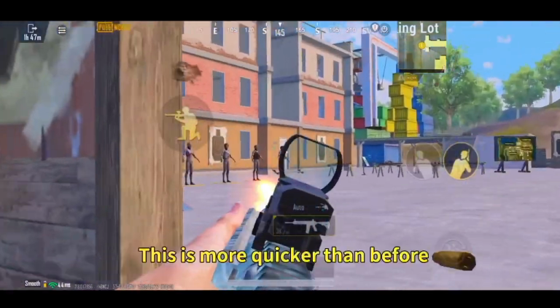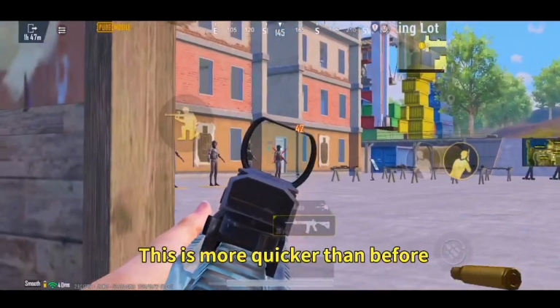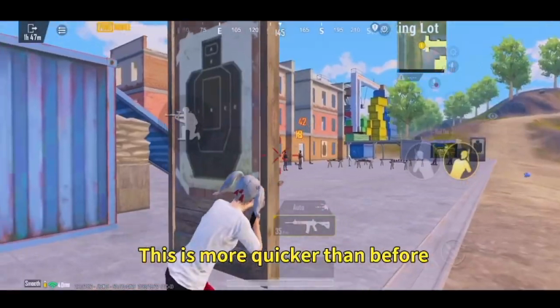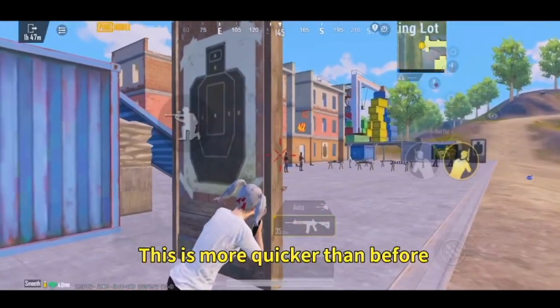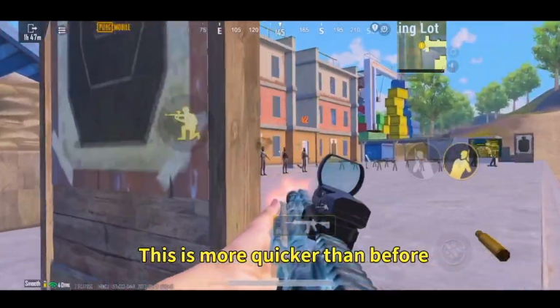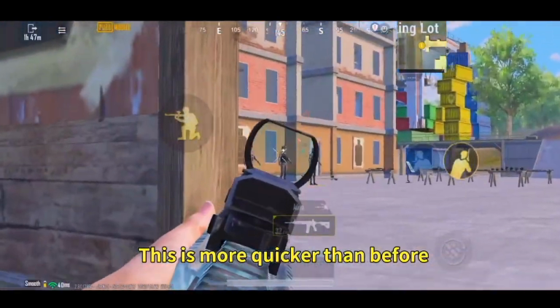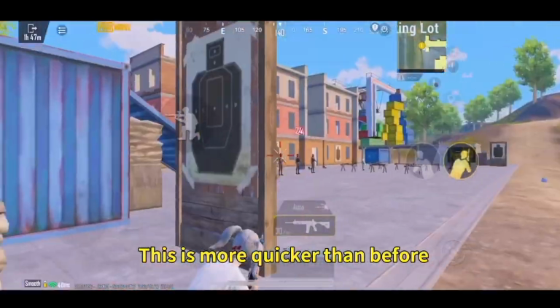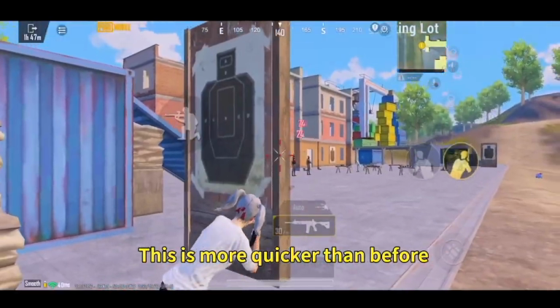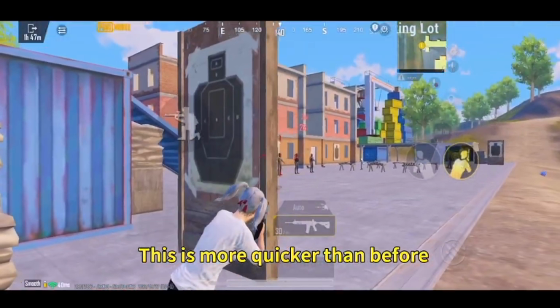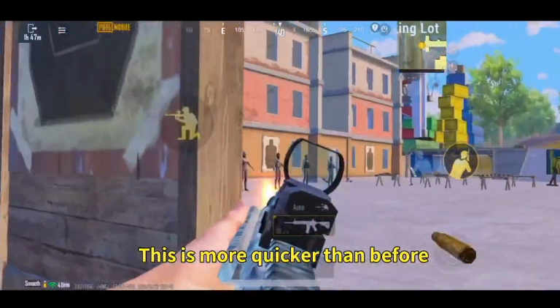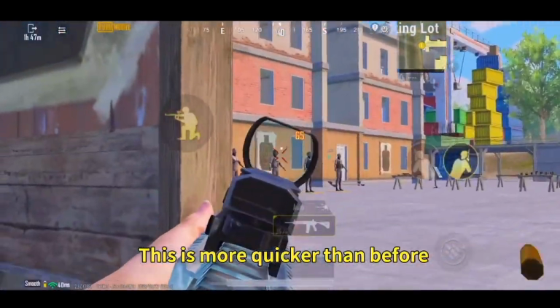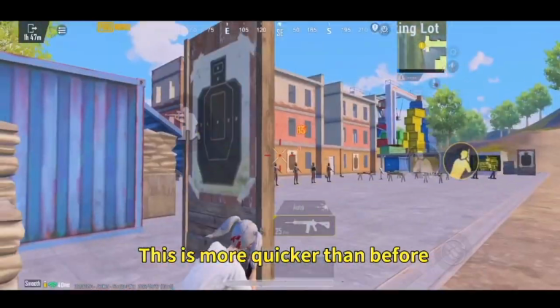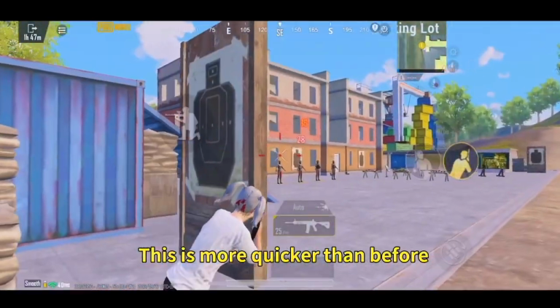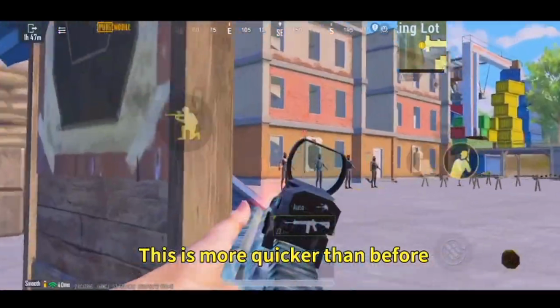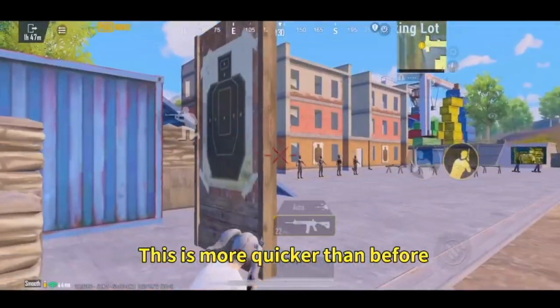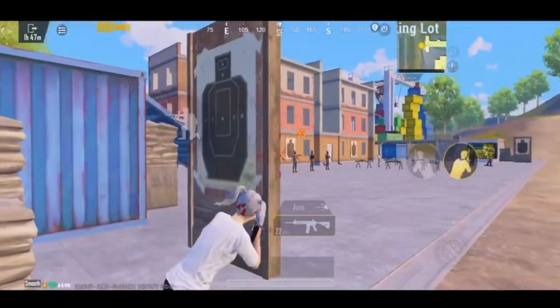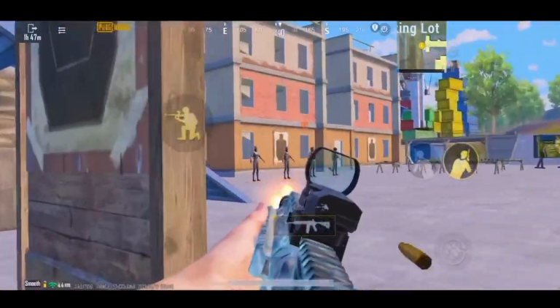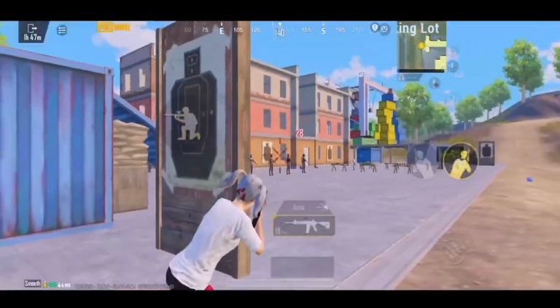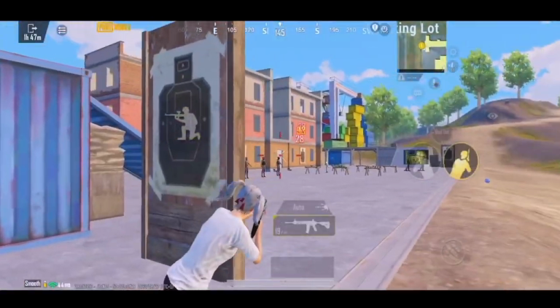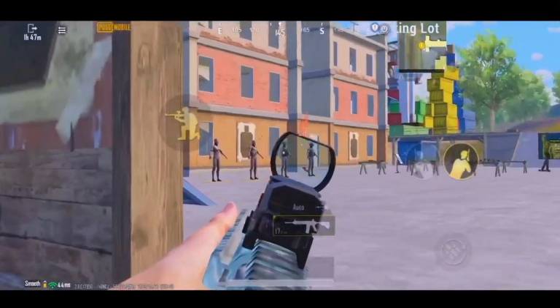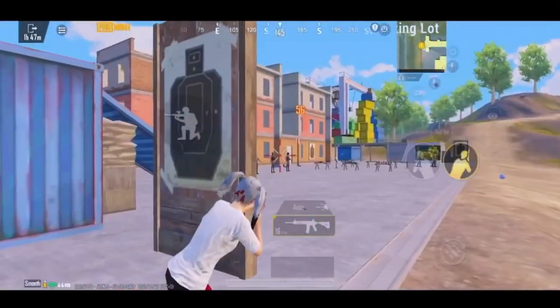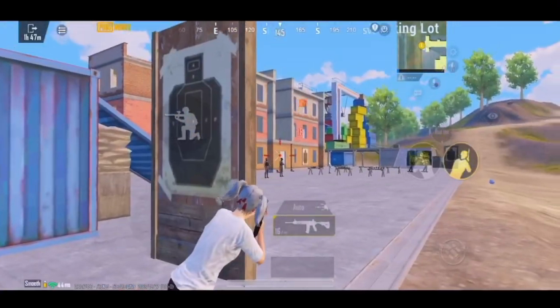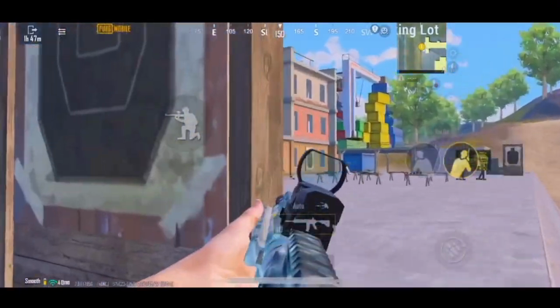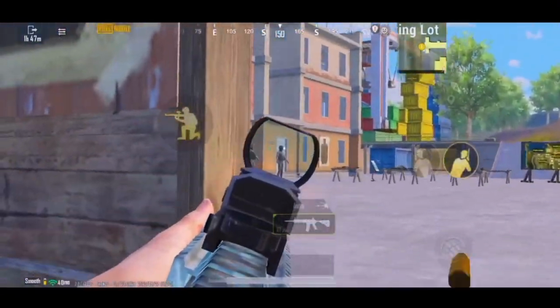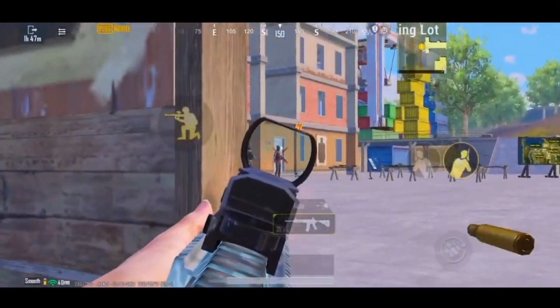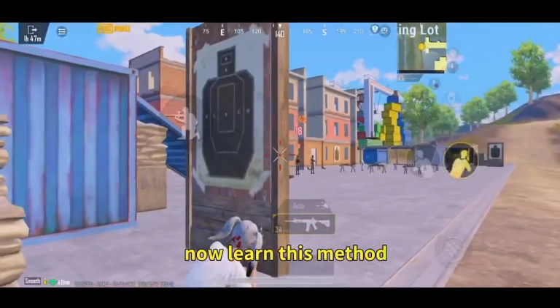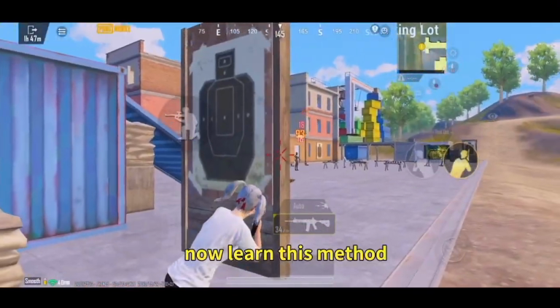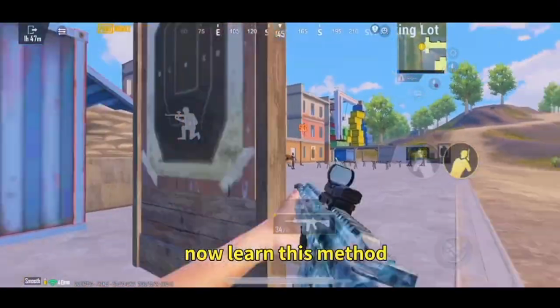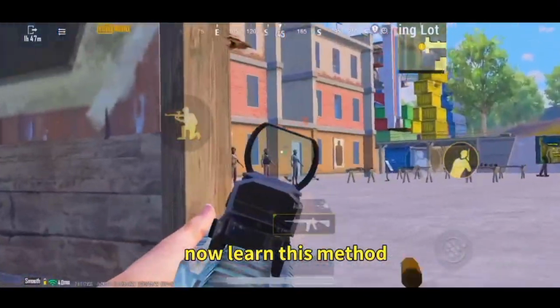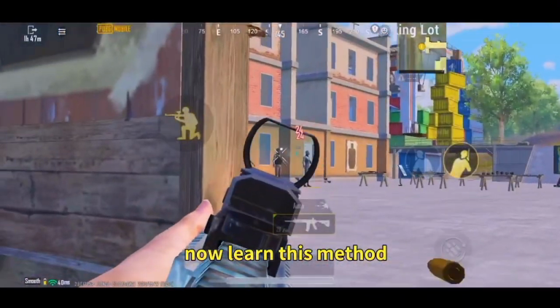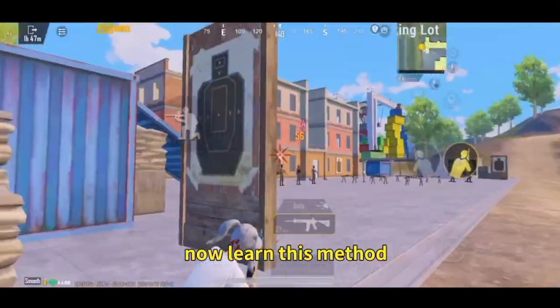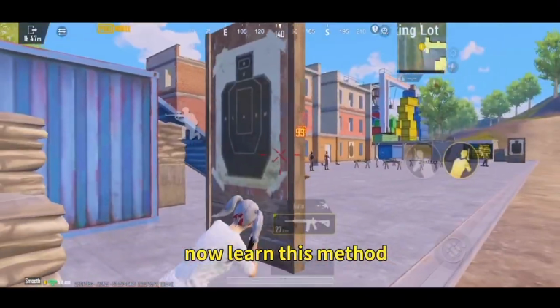This is more quicker than before. Now learn this method.